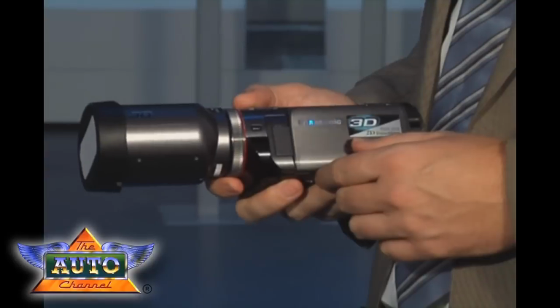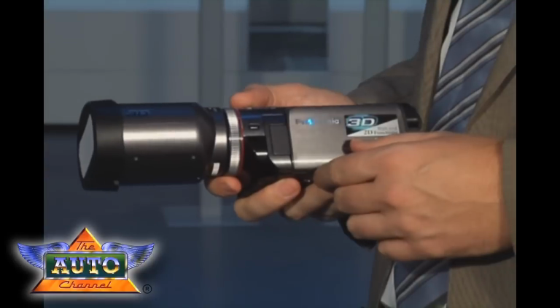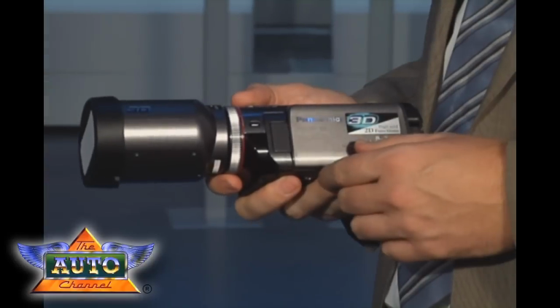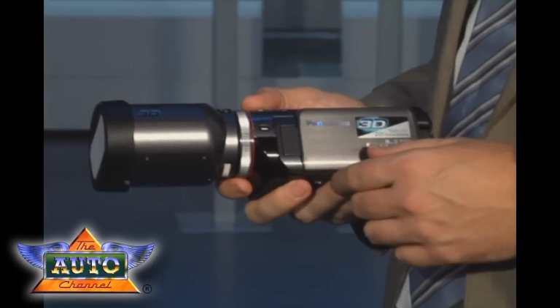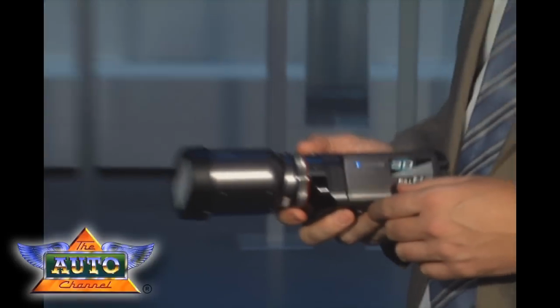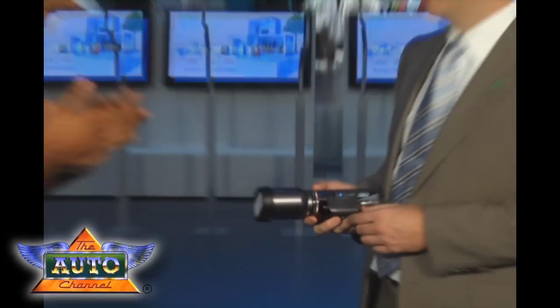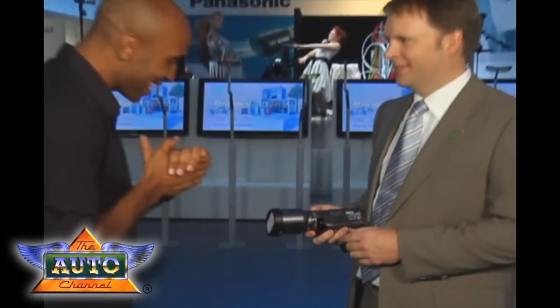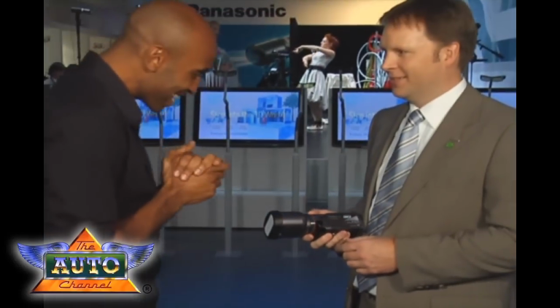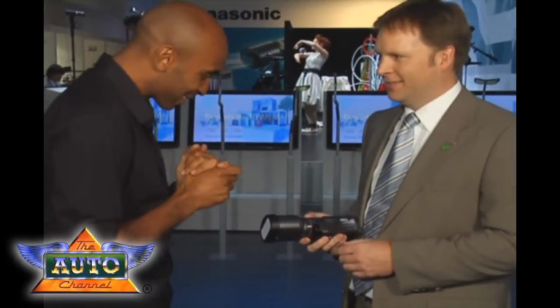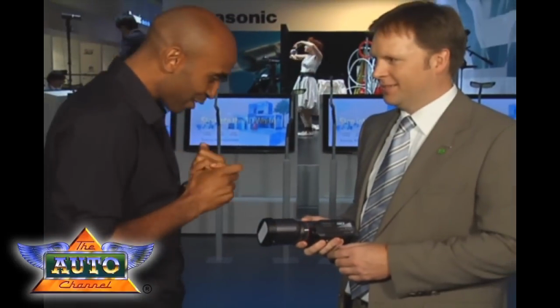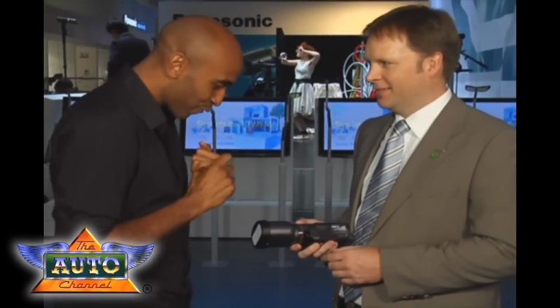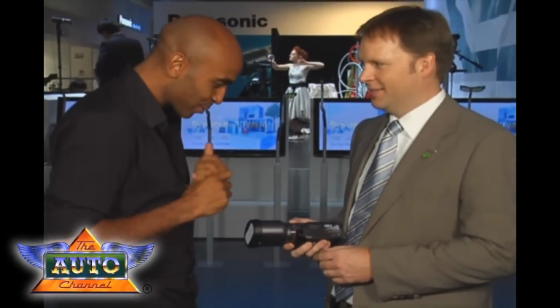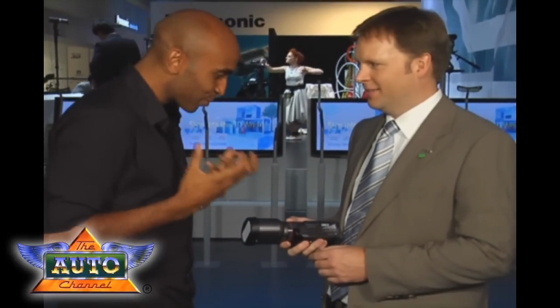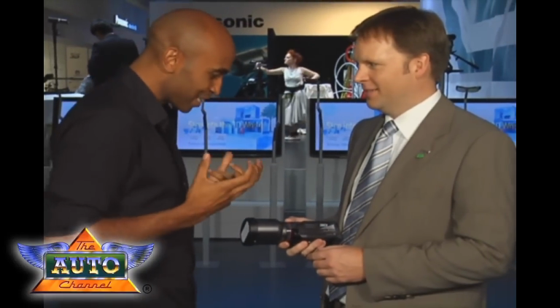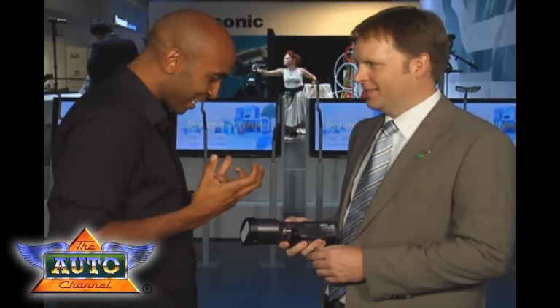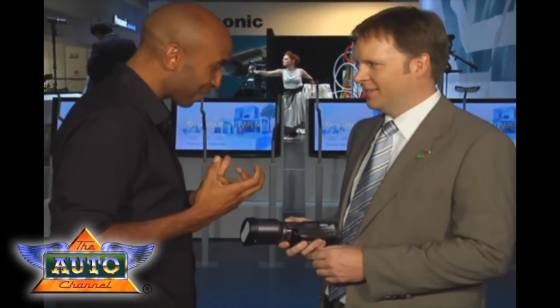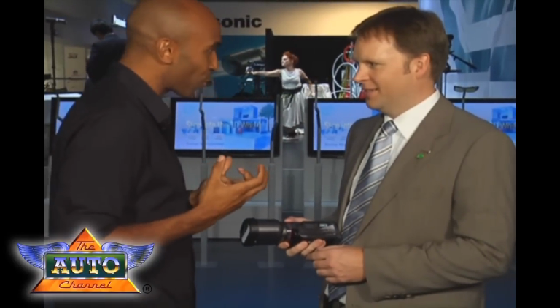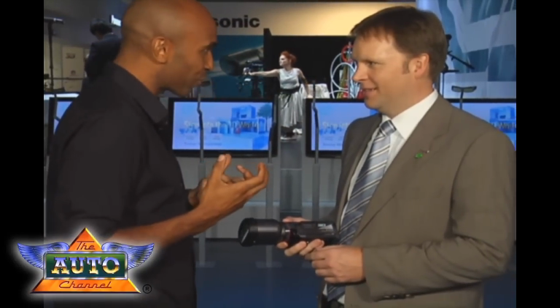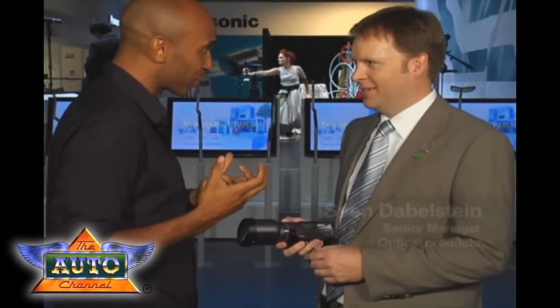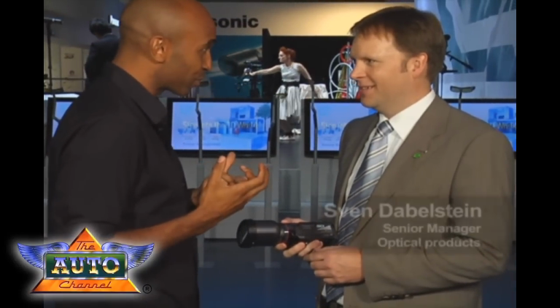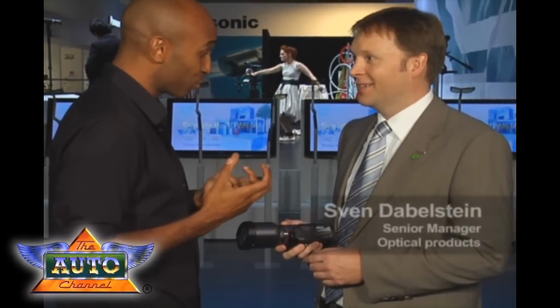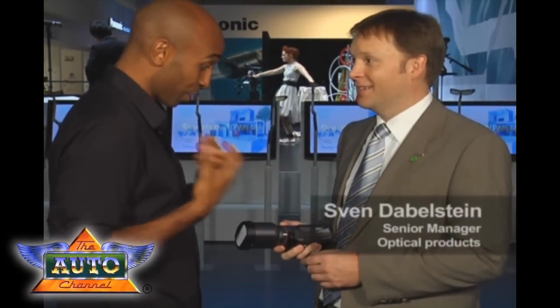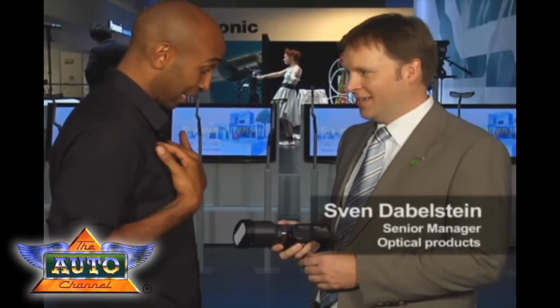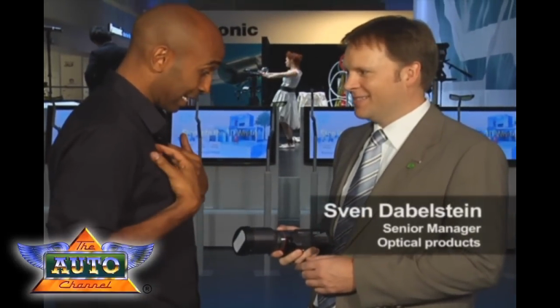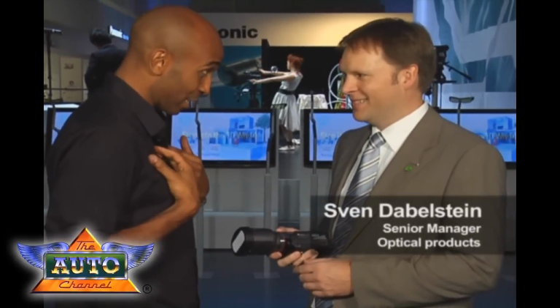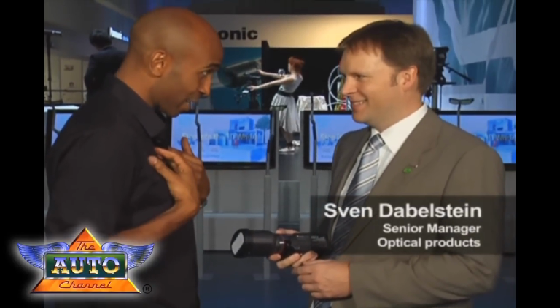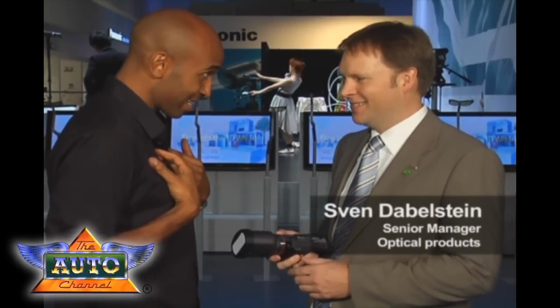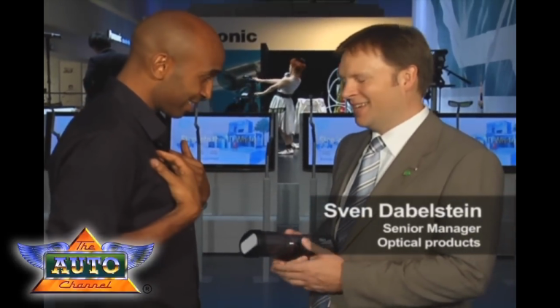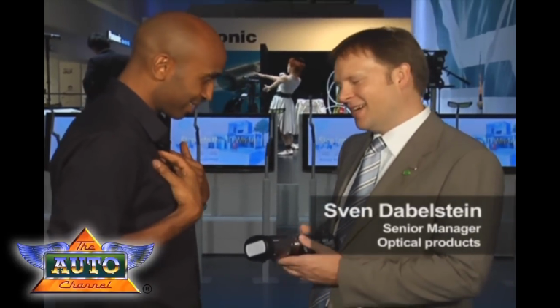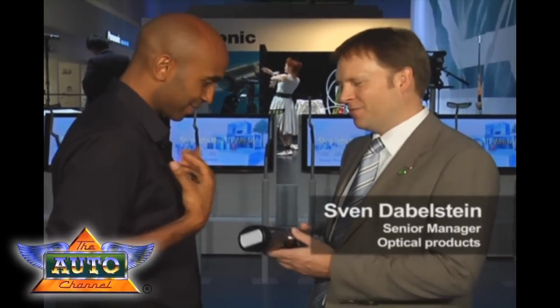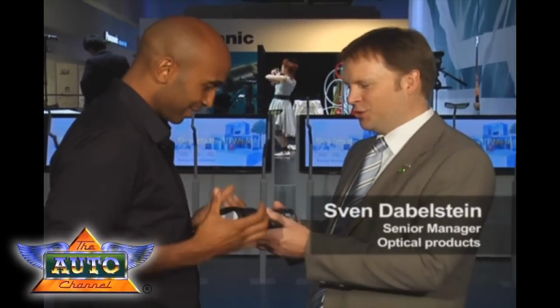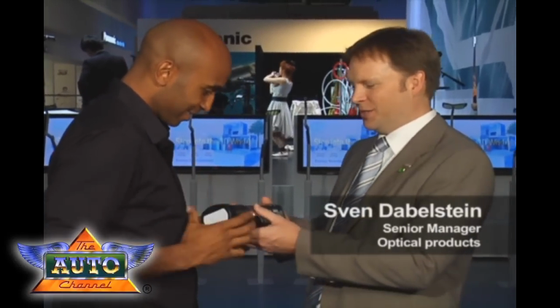Alright, this is it — the first 3D camcorder for the consumer. Can I try it? Yeah, for sure.